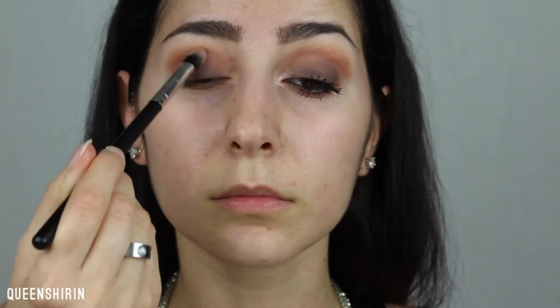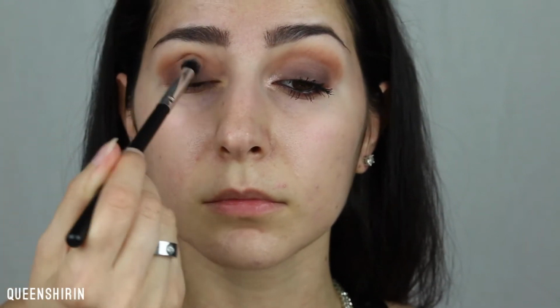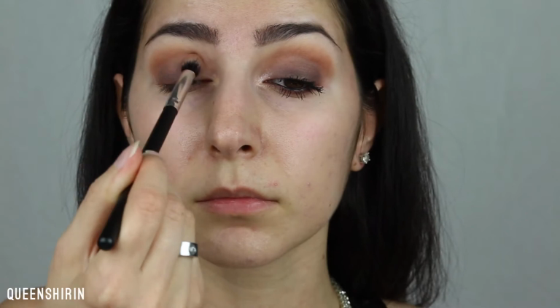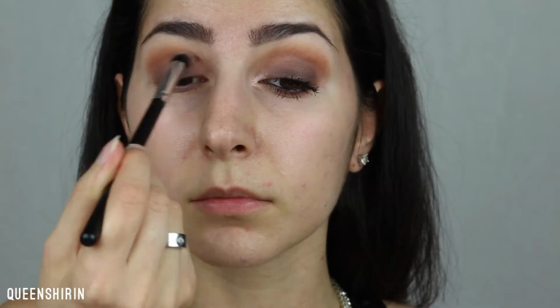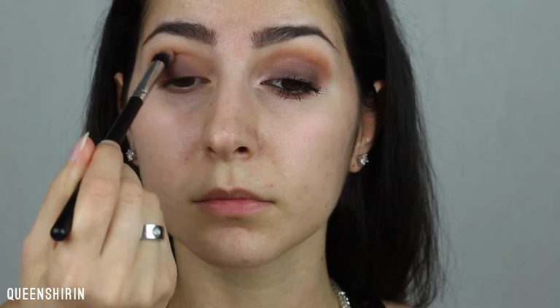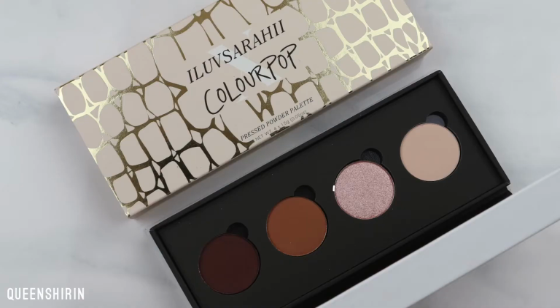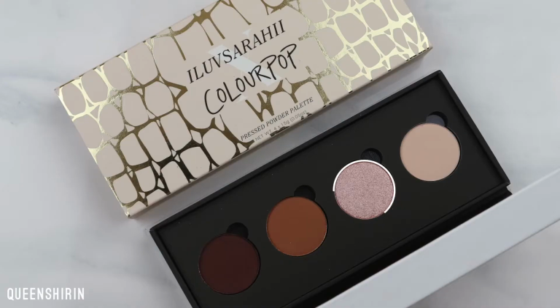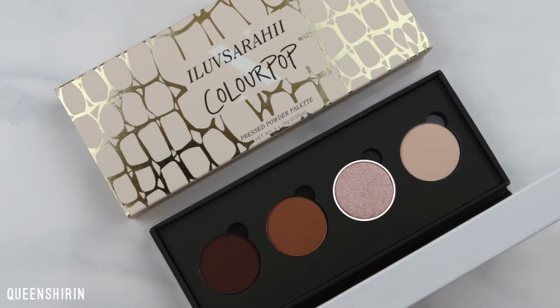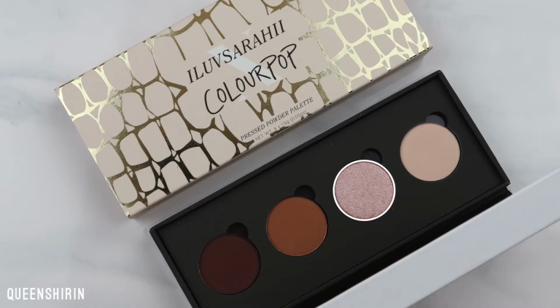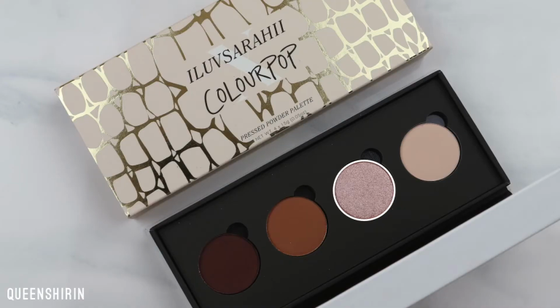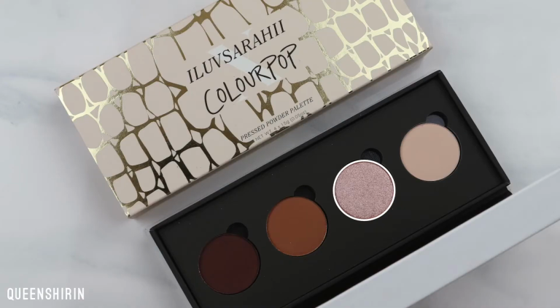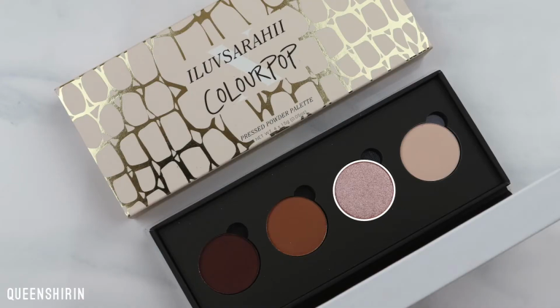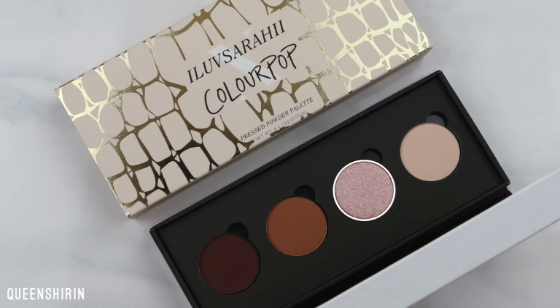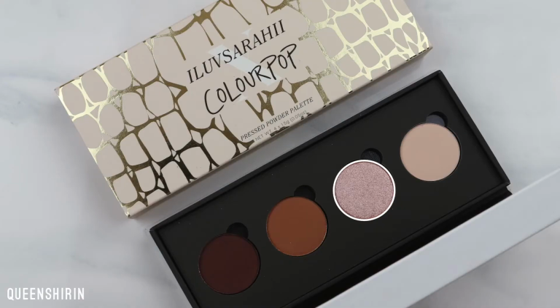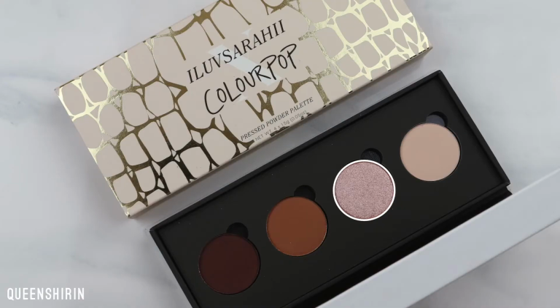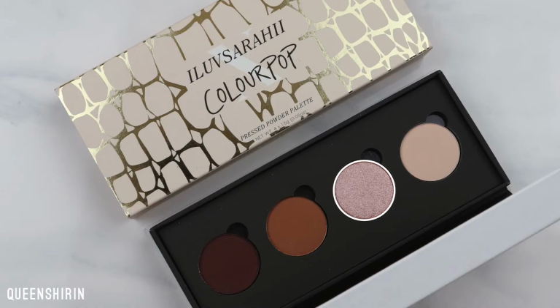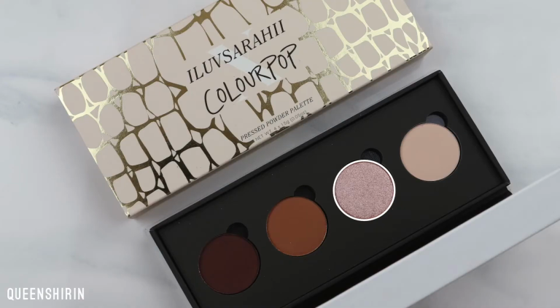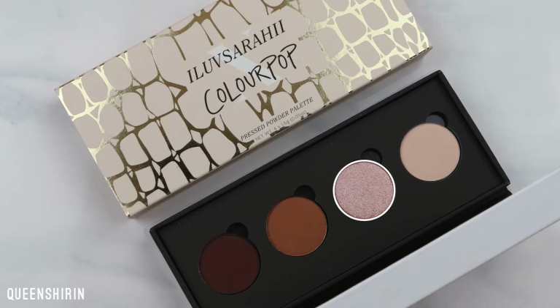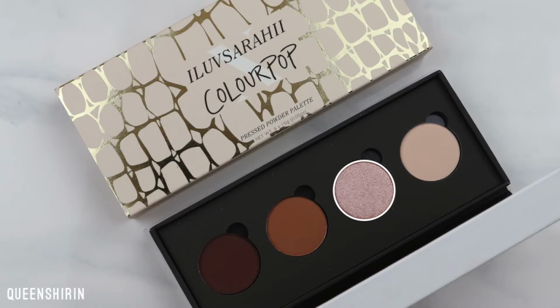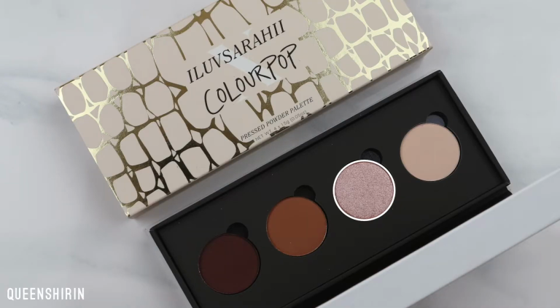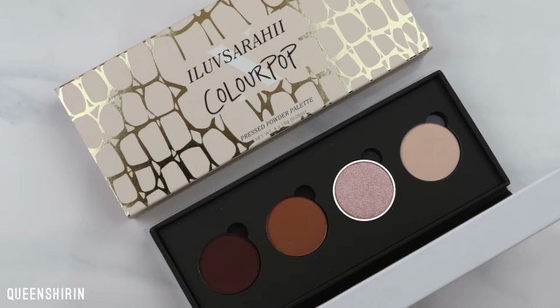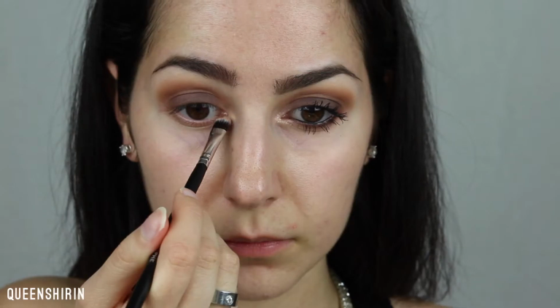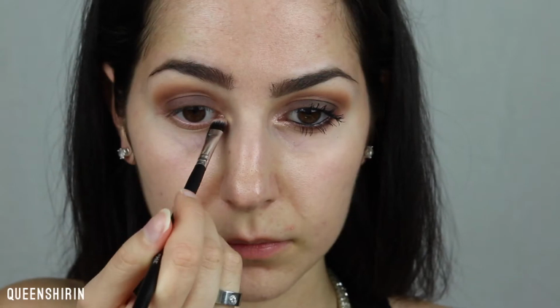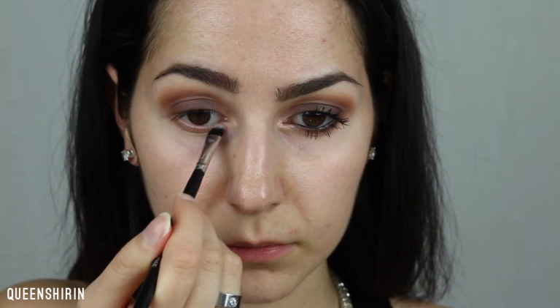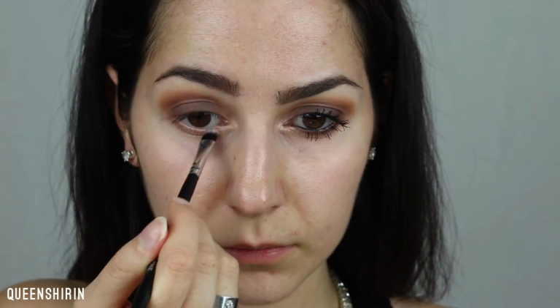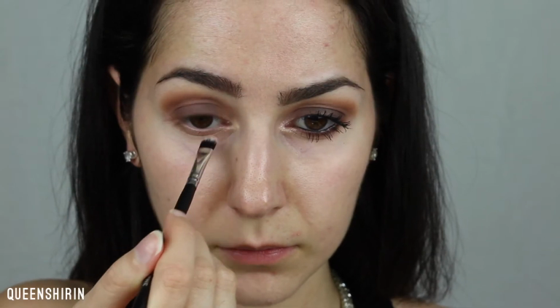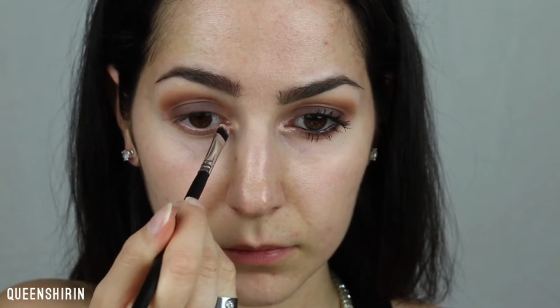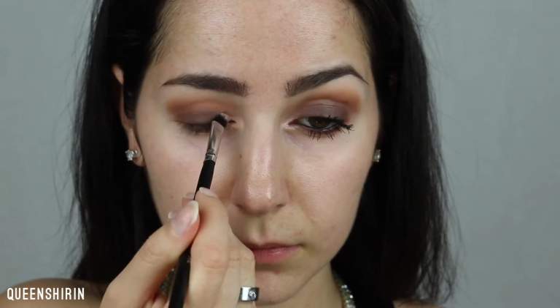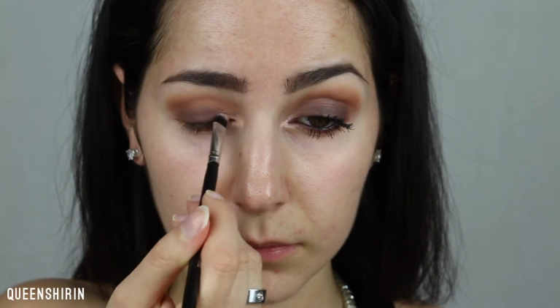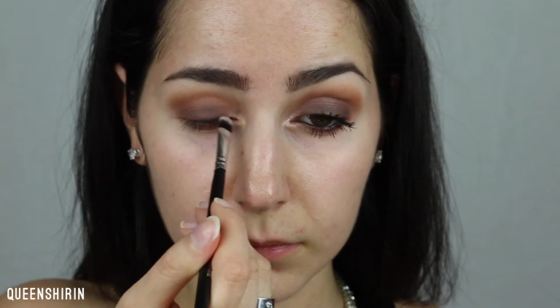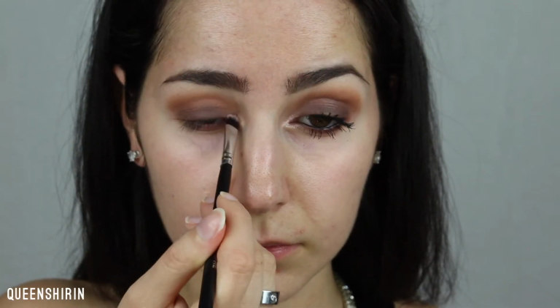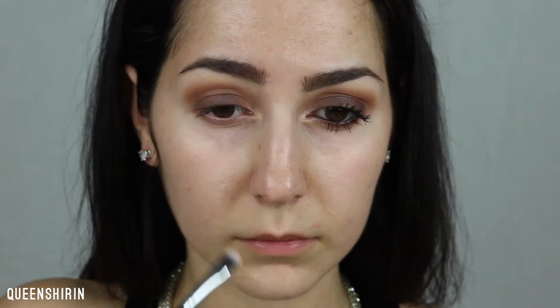Next I'm taking Vivacious on a smaller flat Morphe brush and placing this in the inner corner.